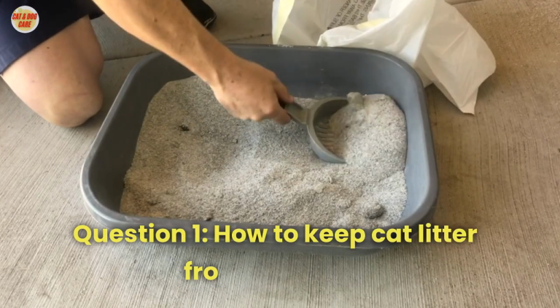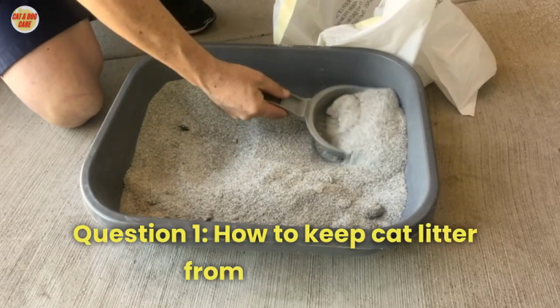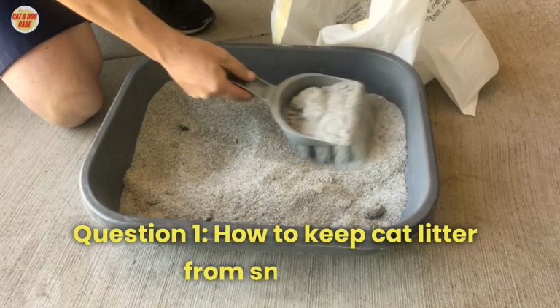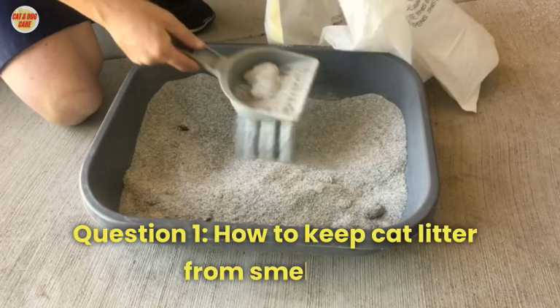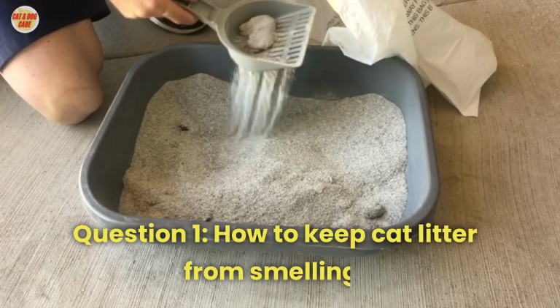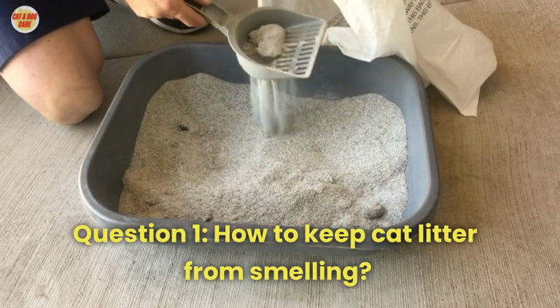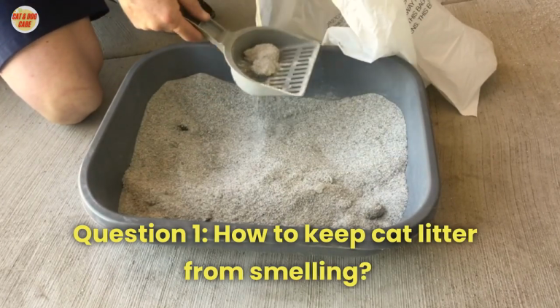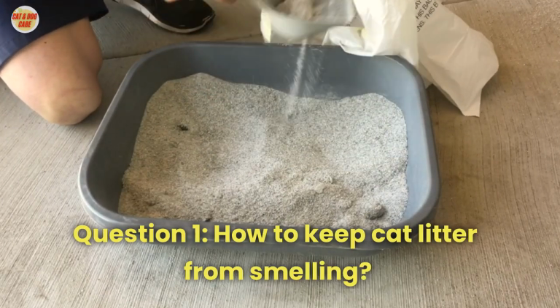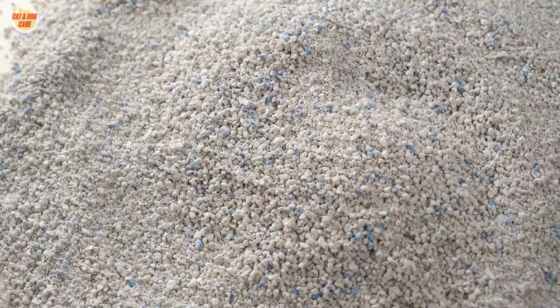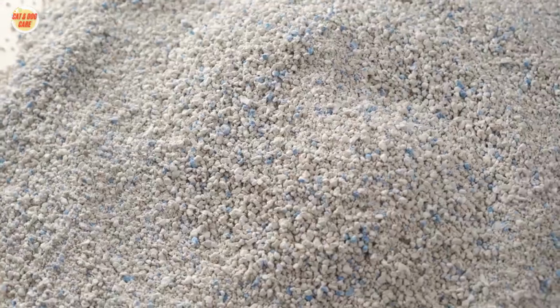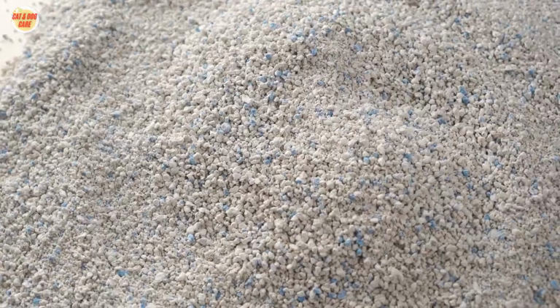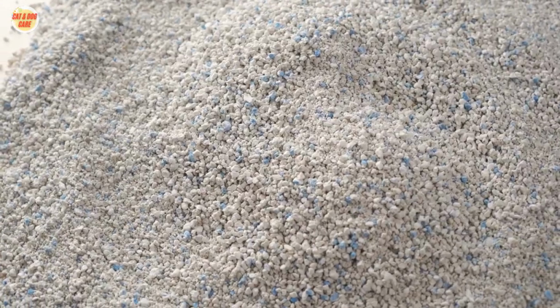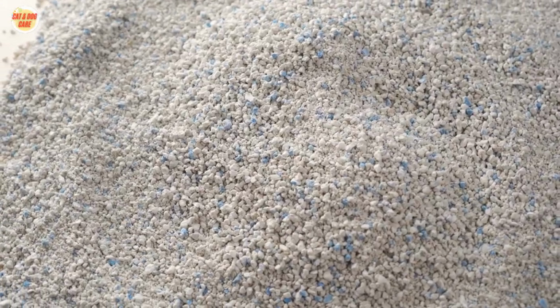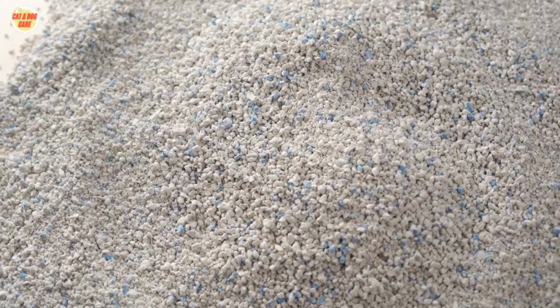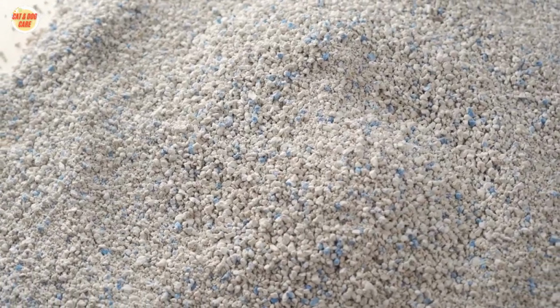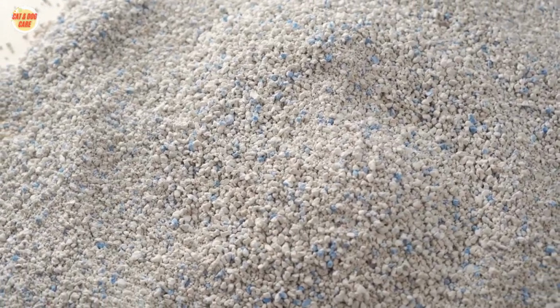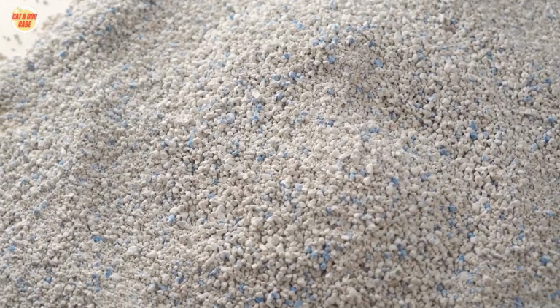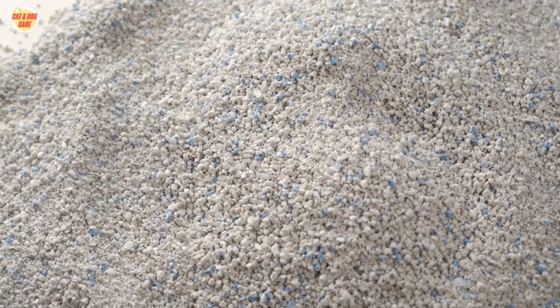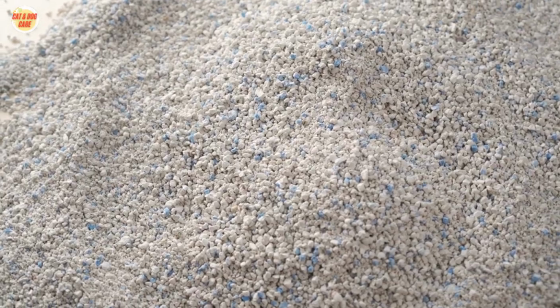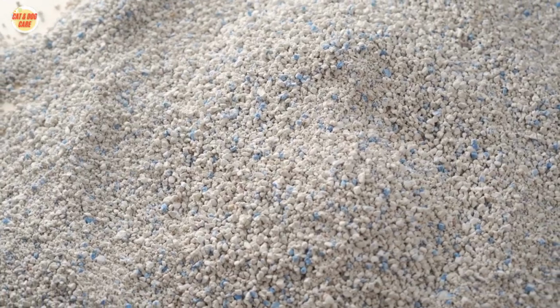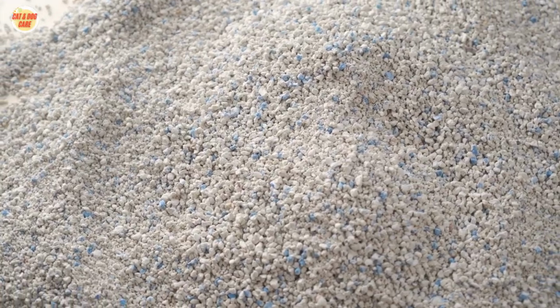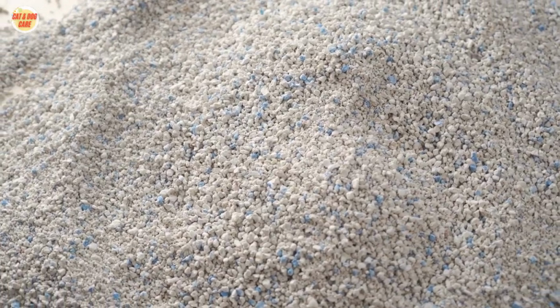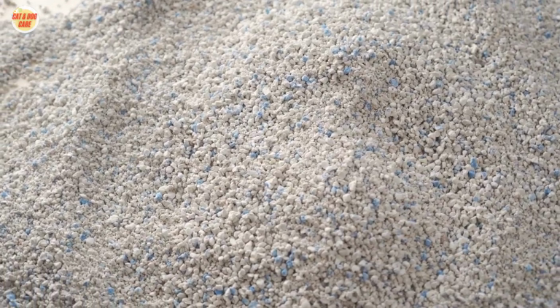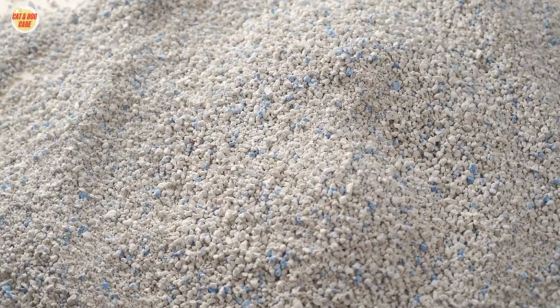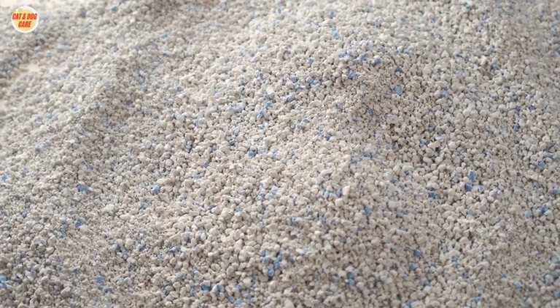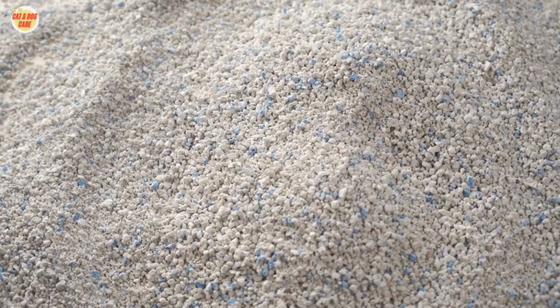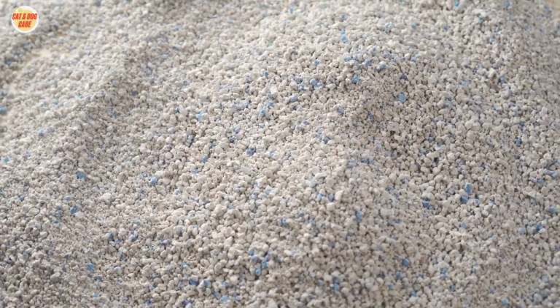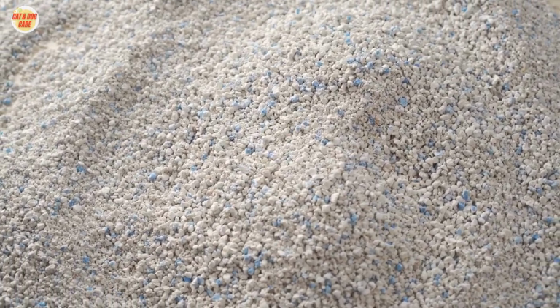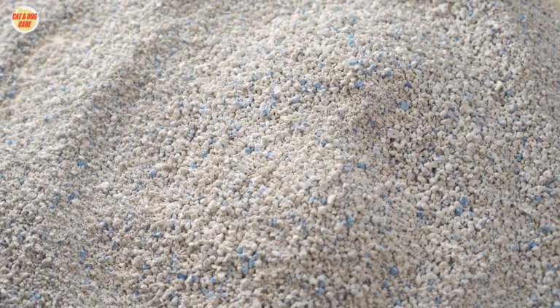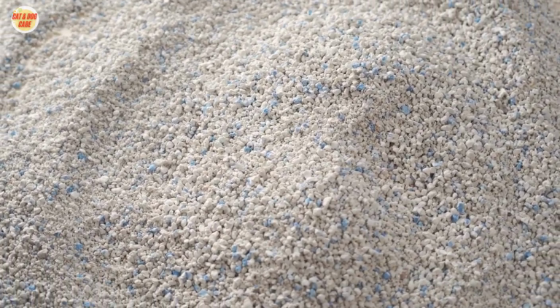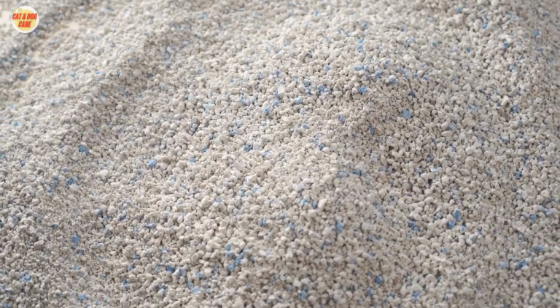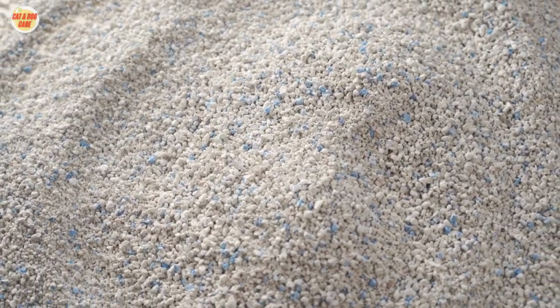Question one: How to keep cat litter from smelling? Answer: Choosing the right cat litter is the first step in preventing litter box odors.